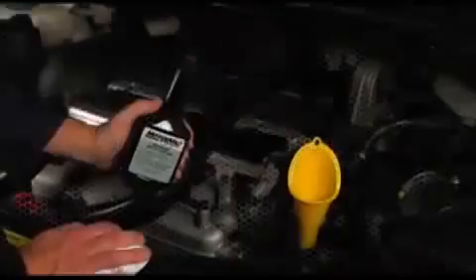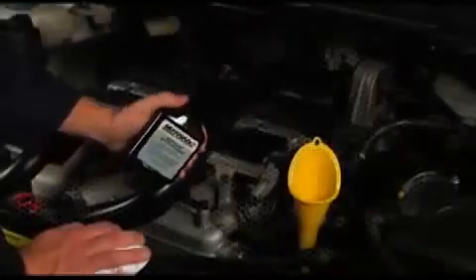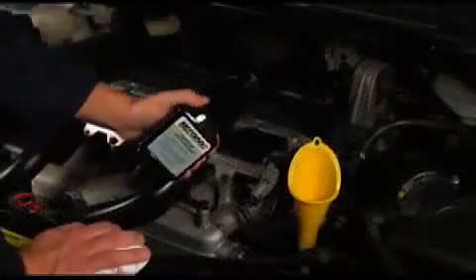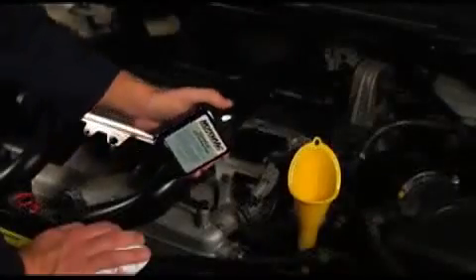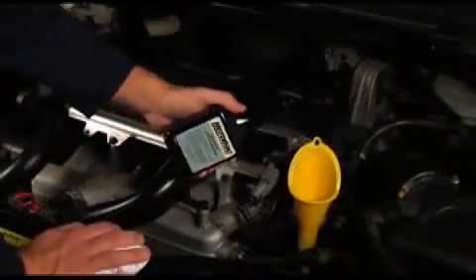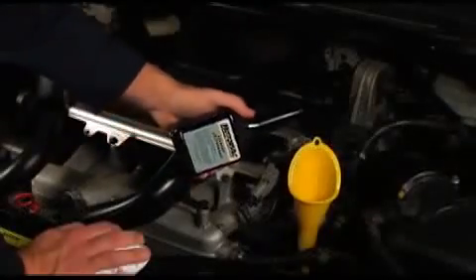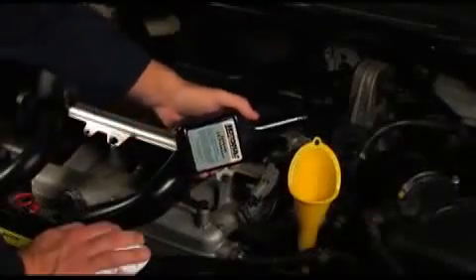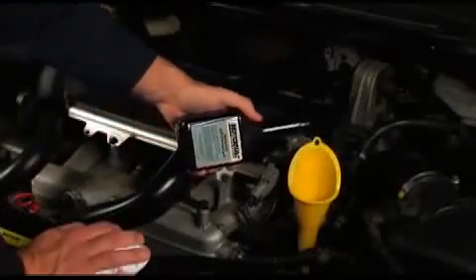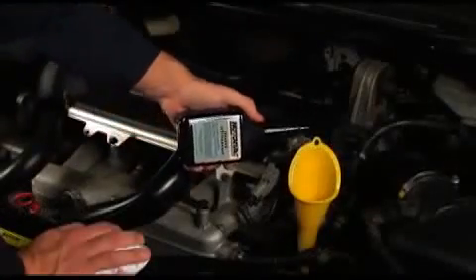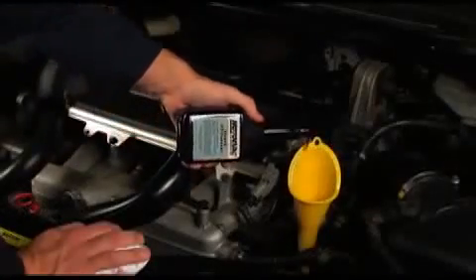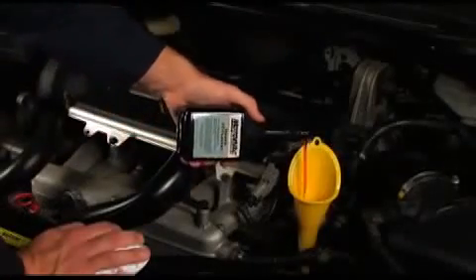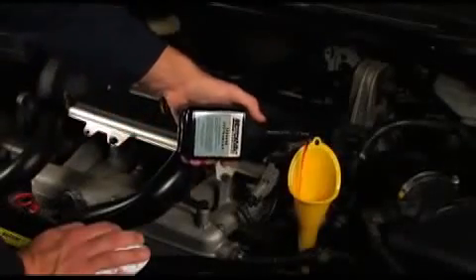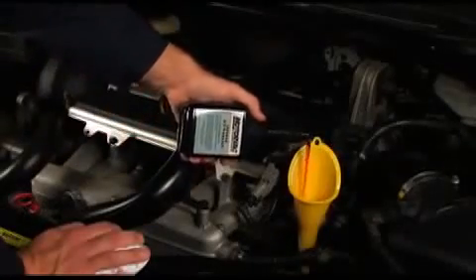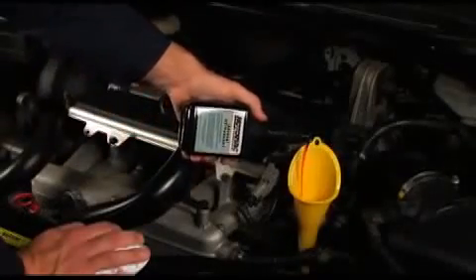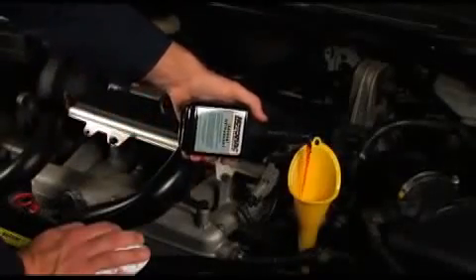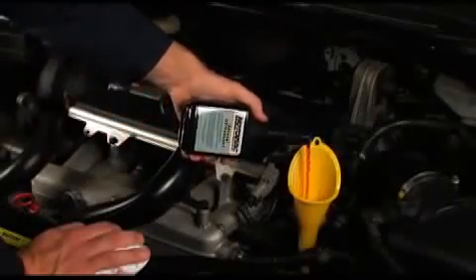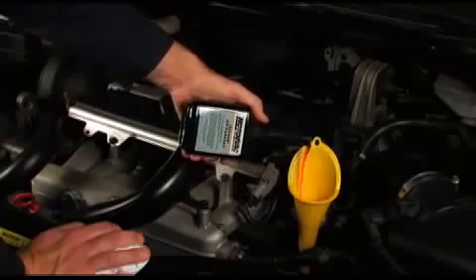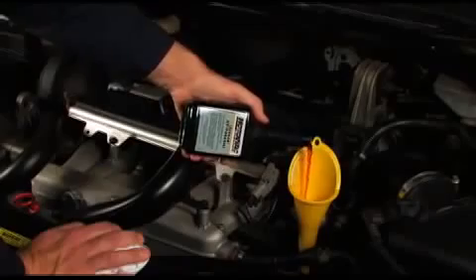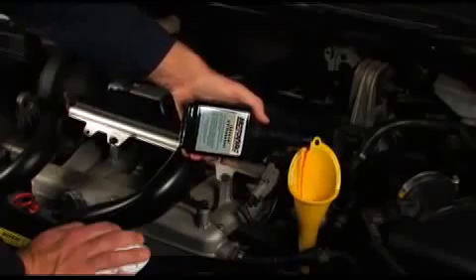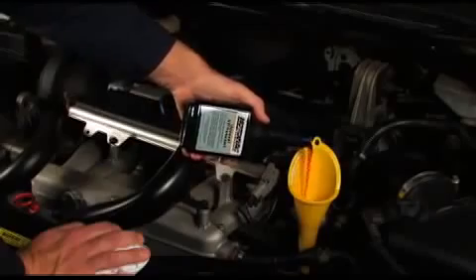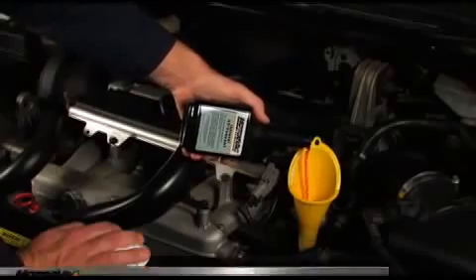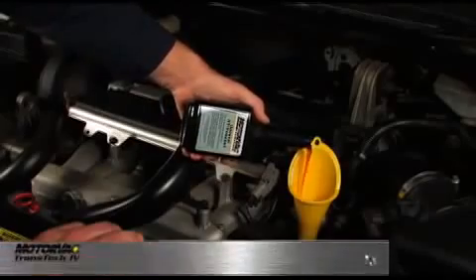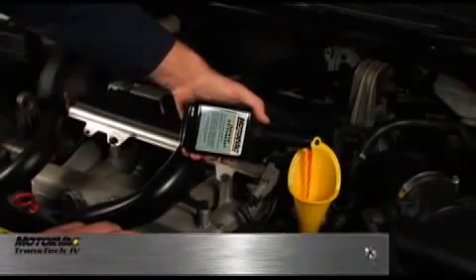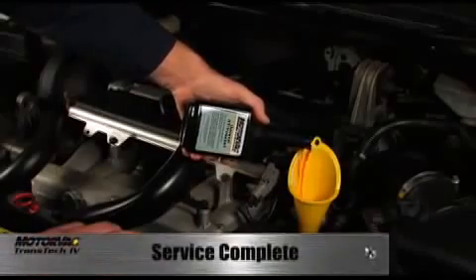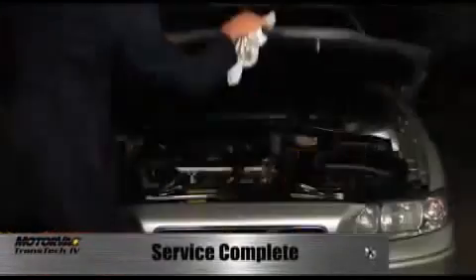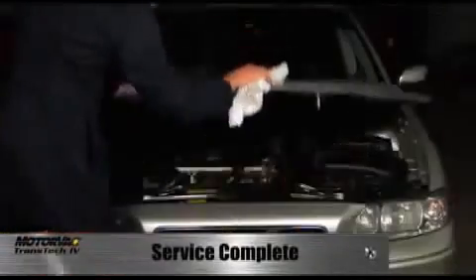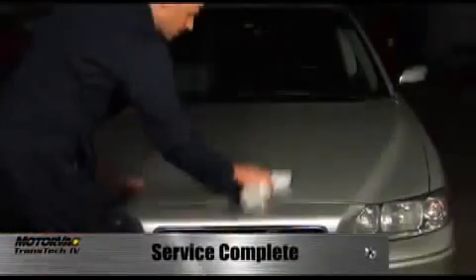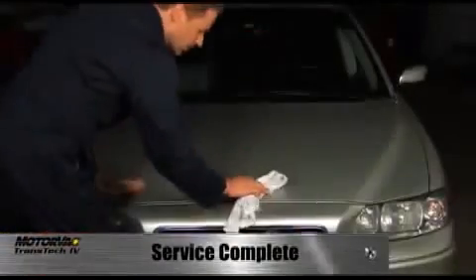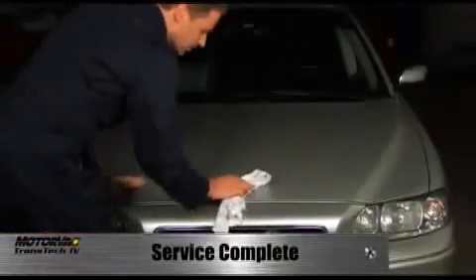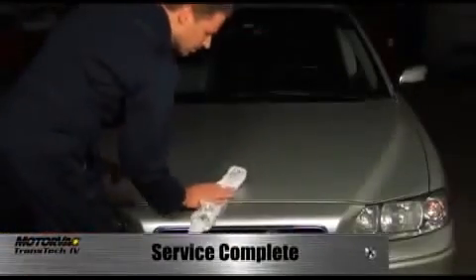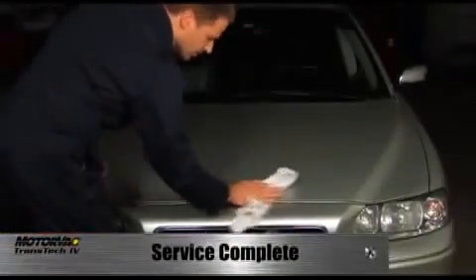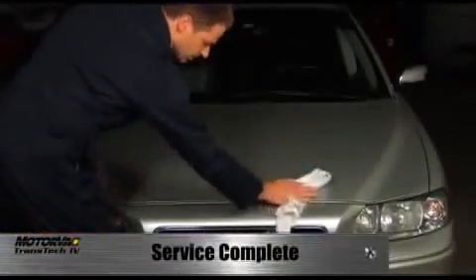It is at this time additives, supplements or protectants can be added. The exchange is now complete.